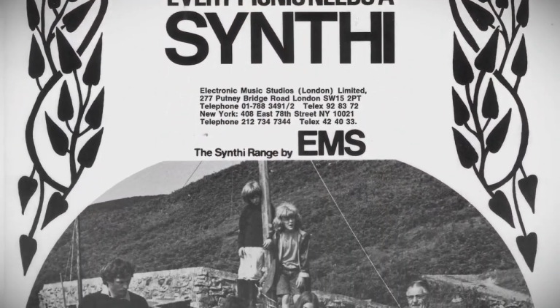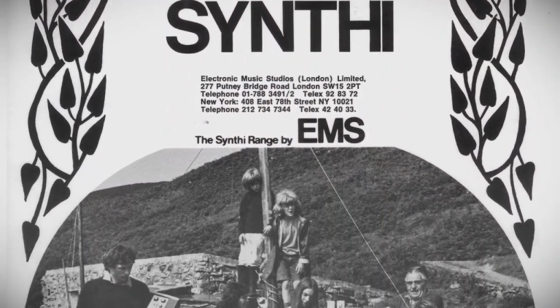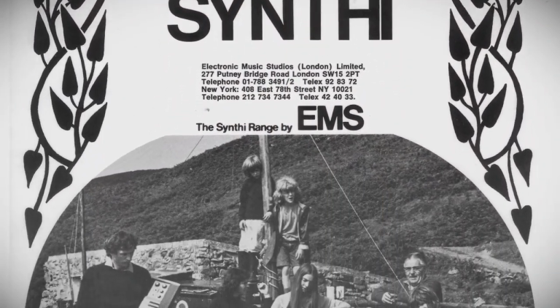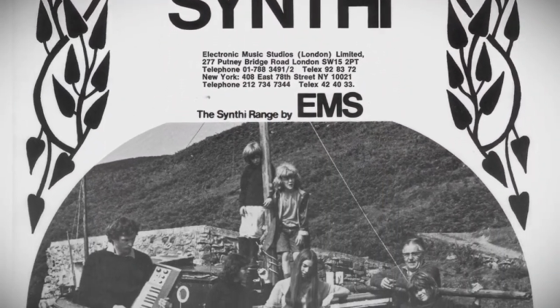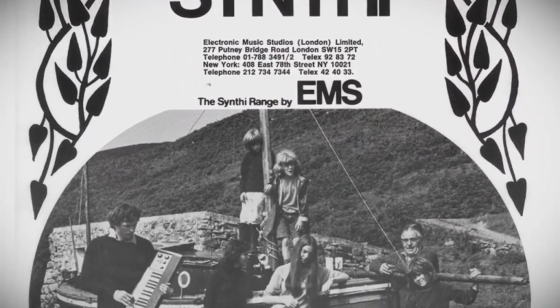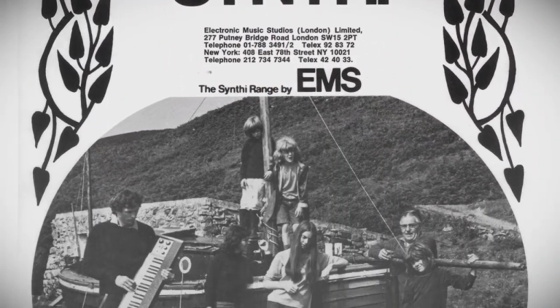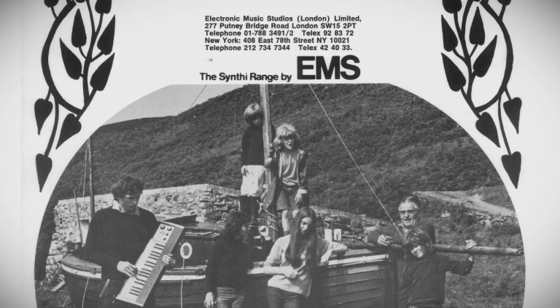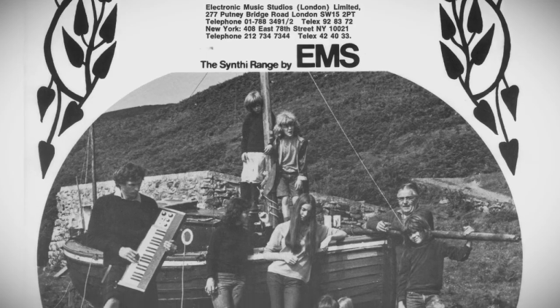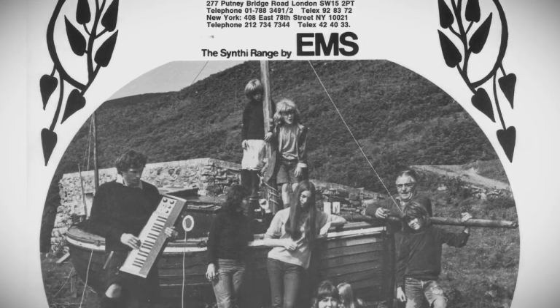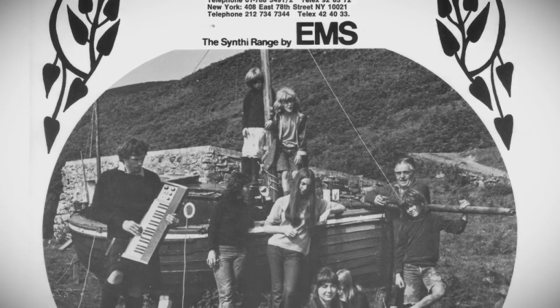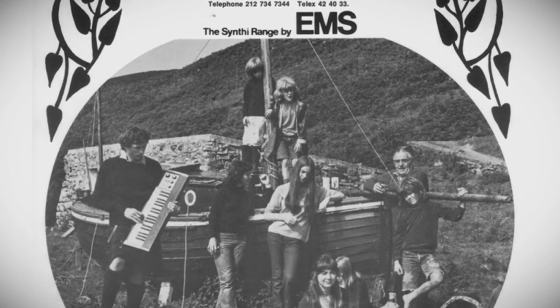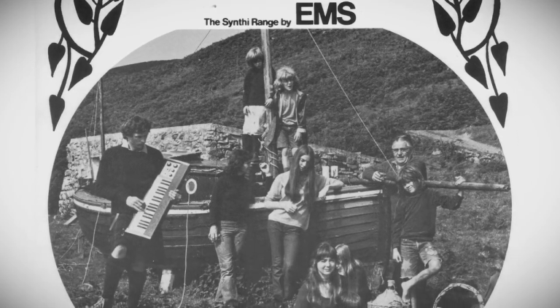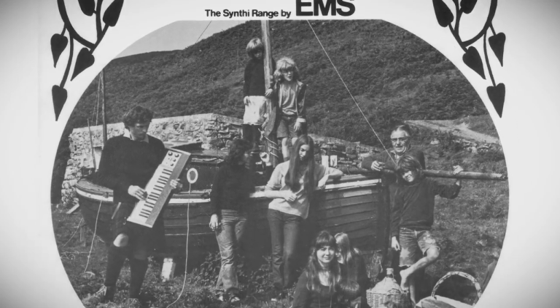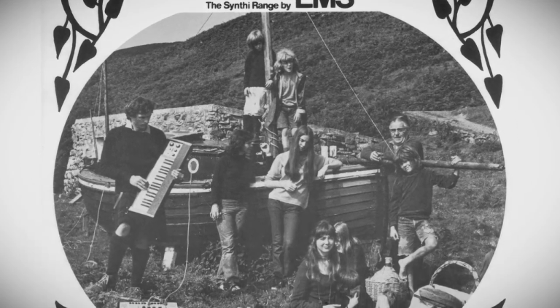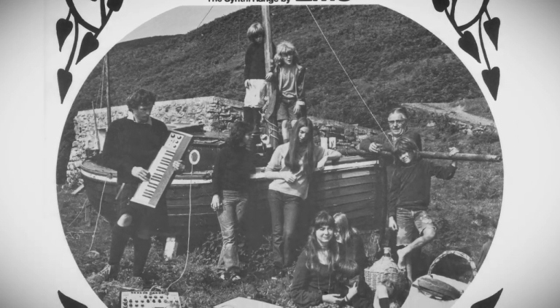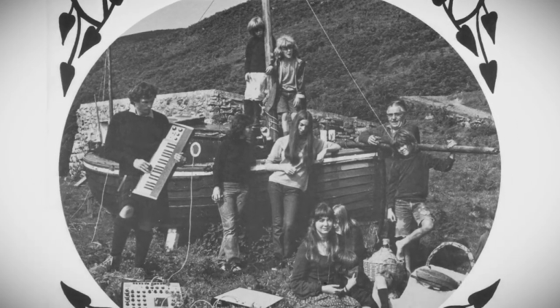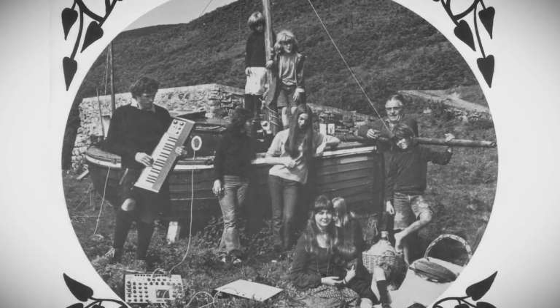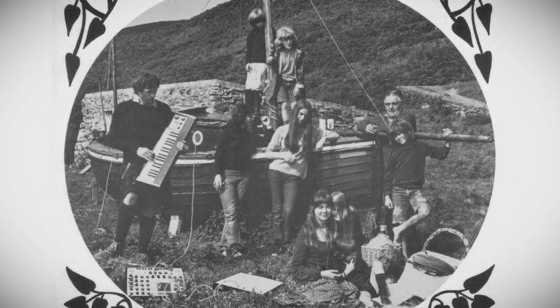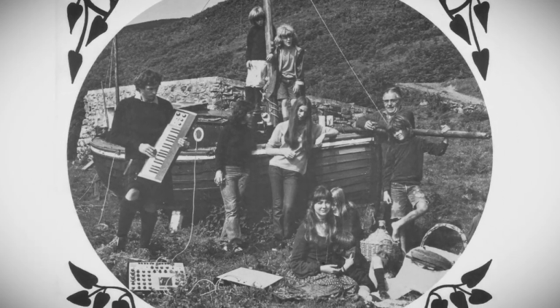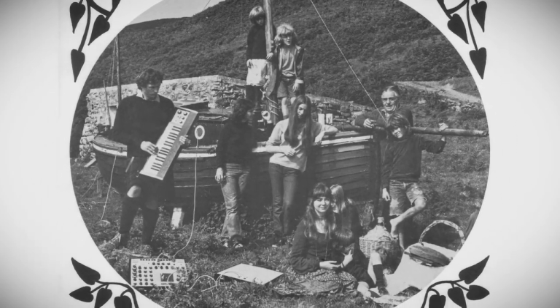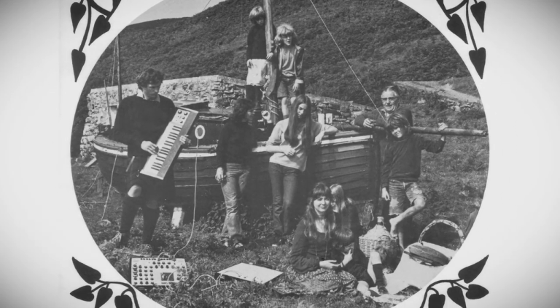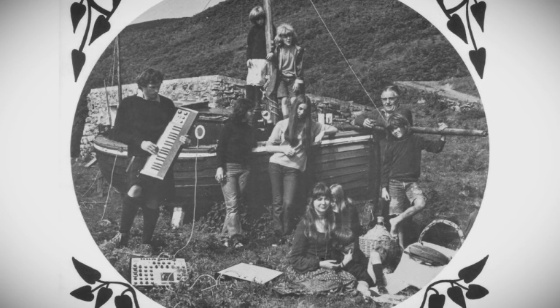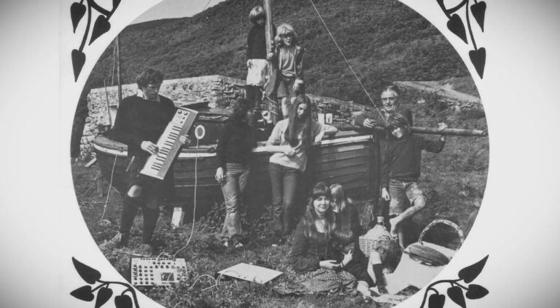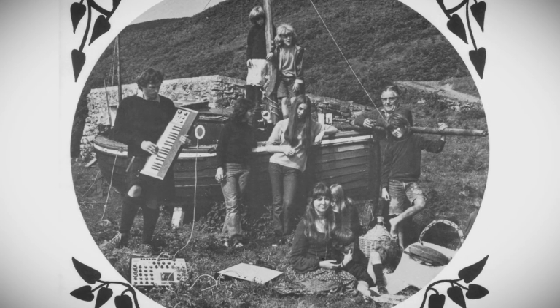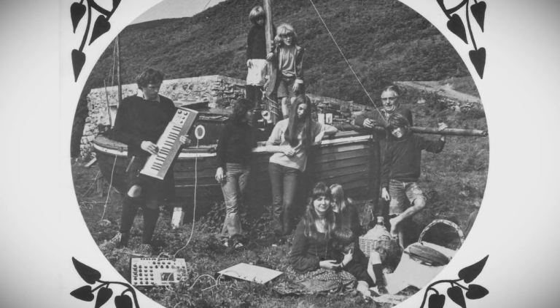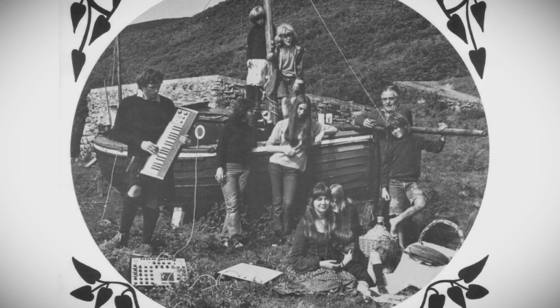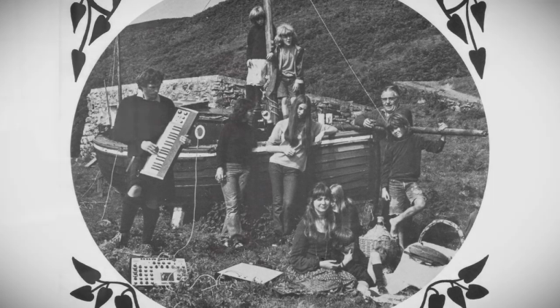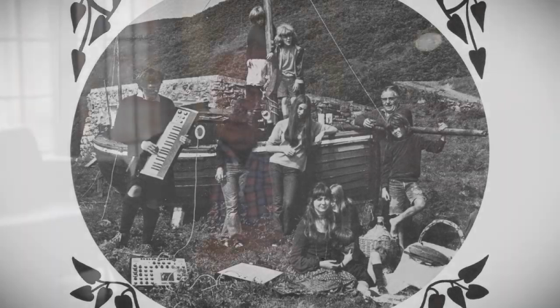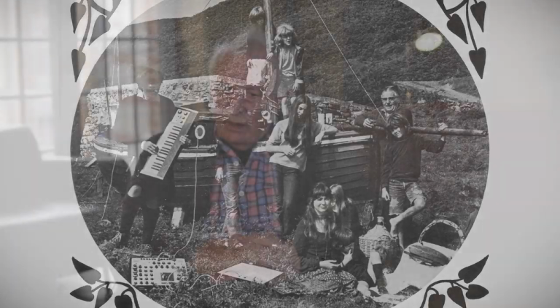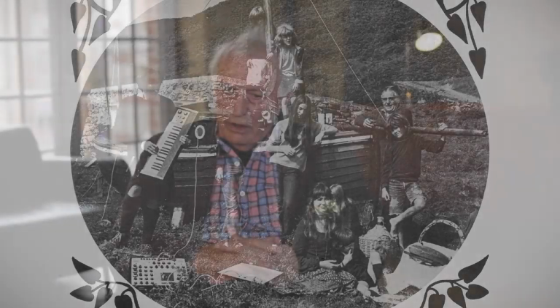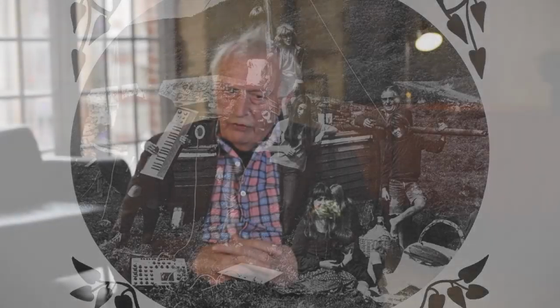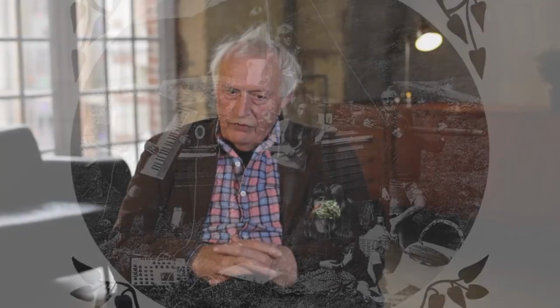I formed this company, EMS, with David Cockrell.